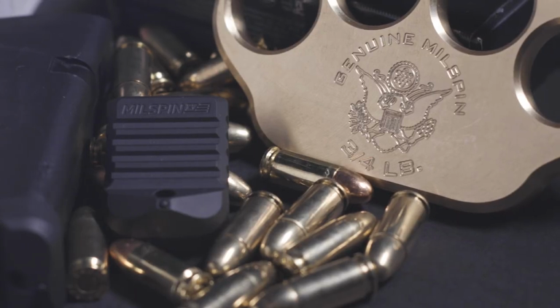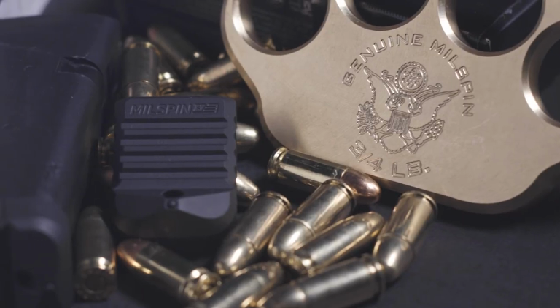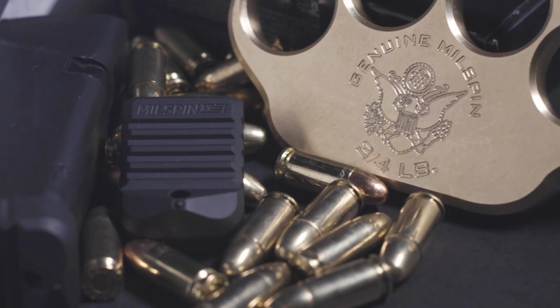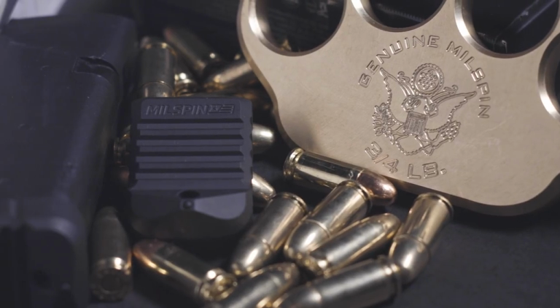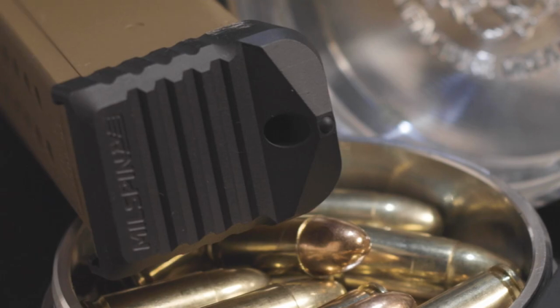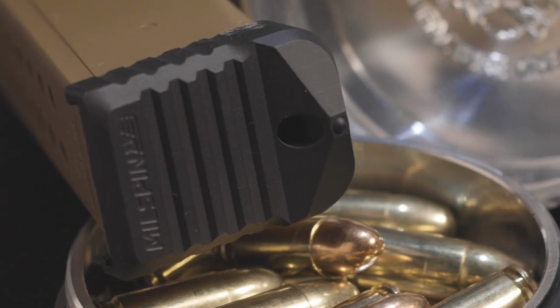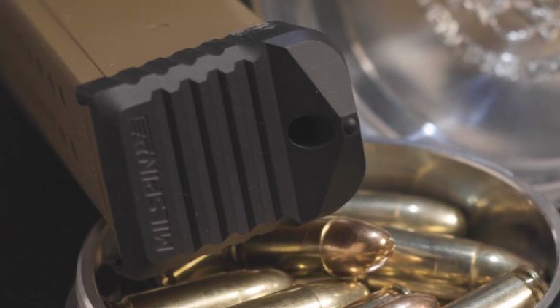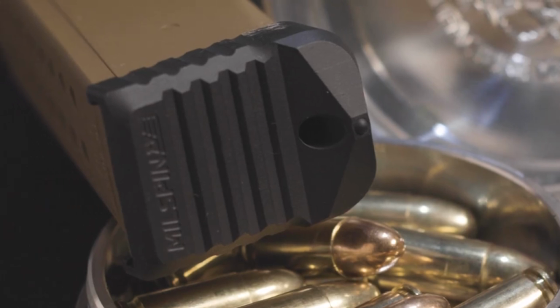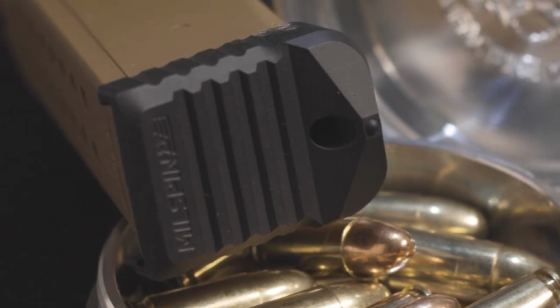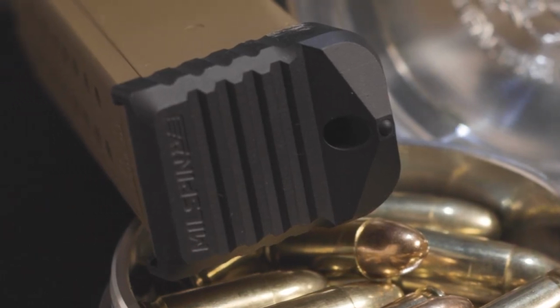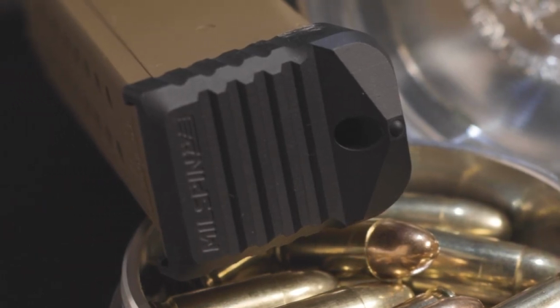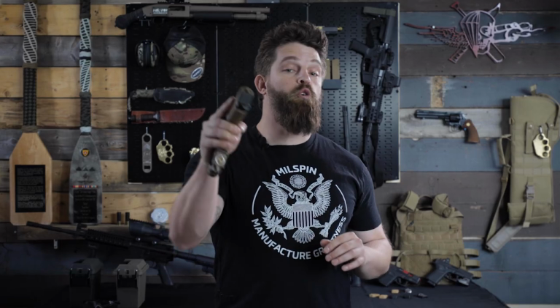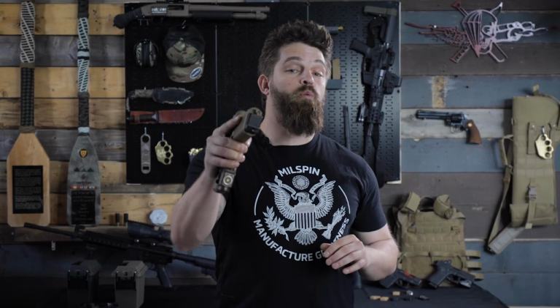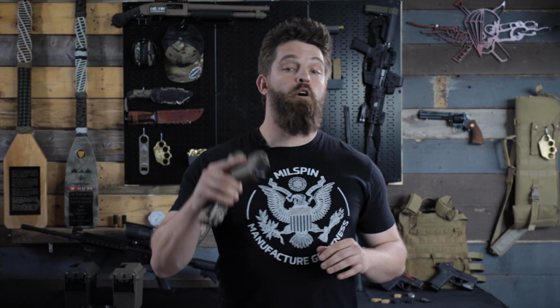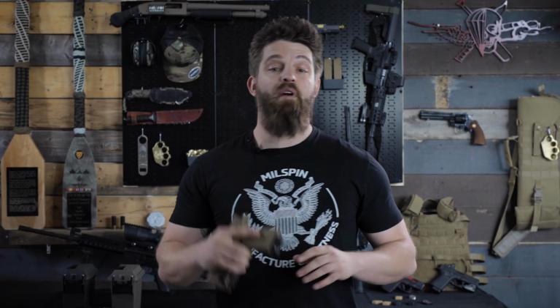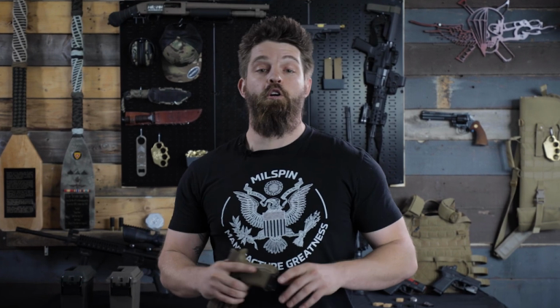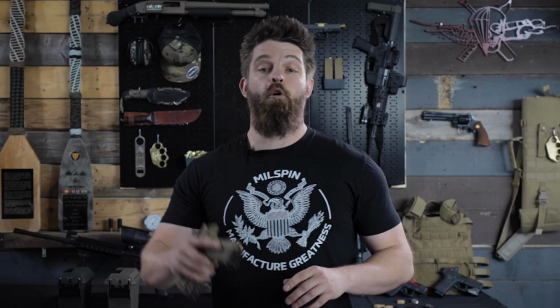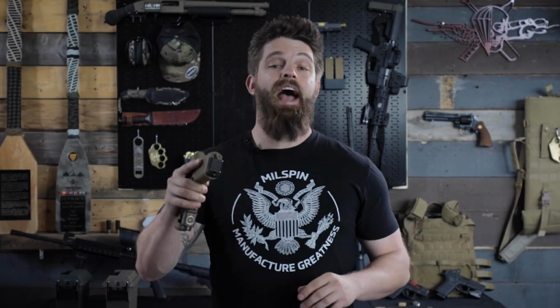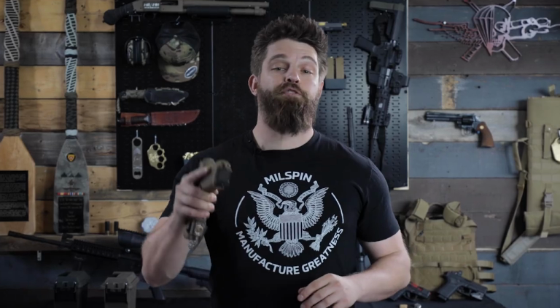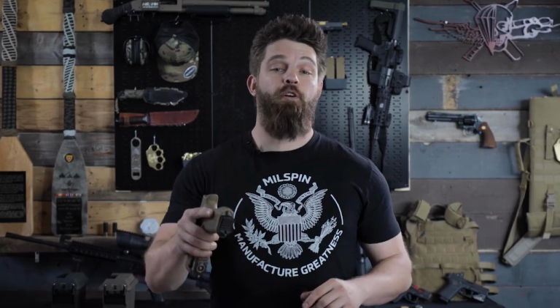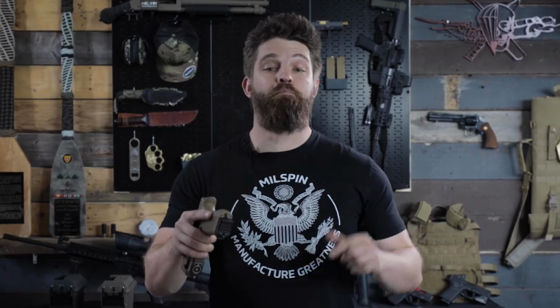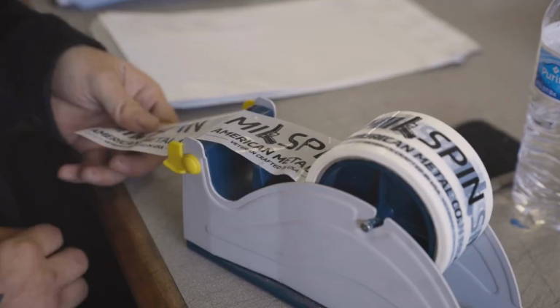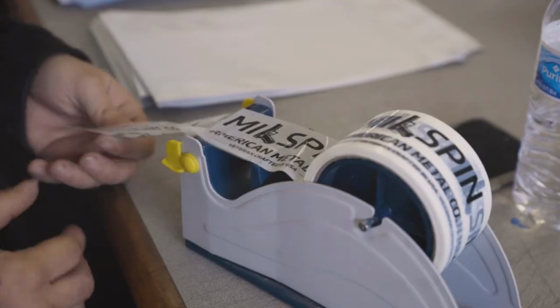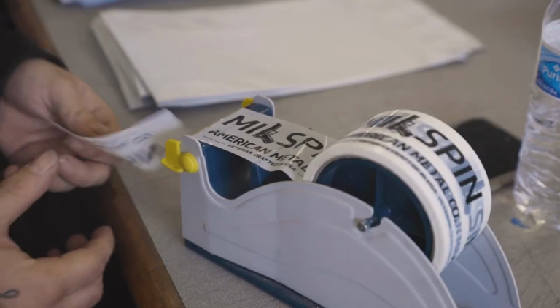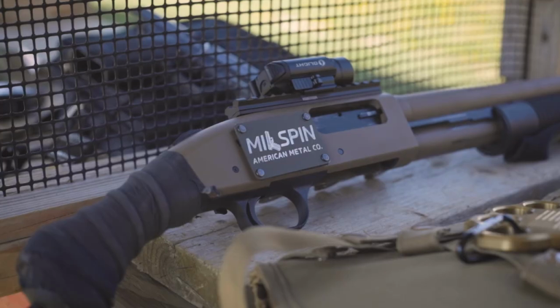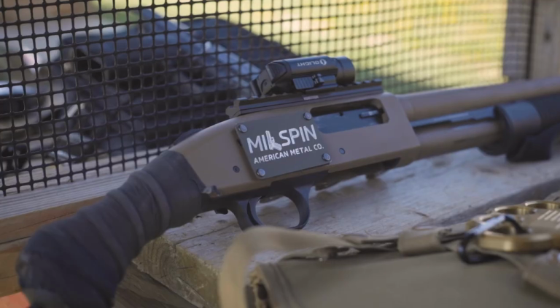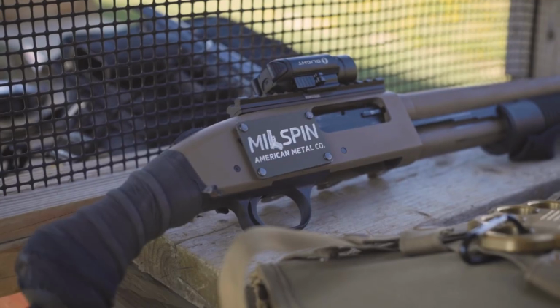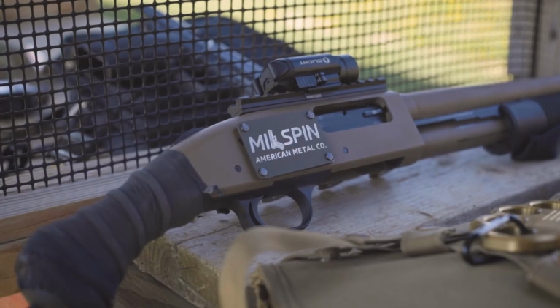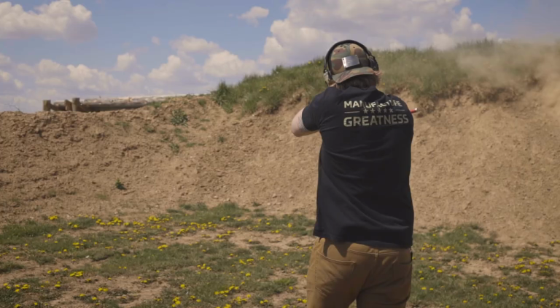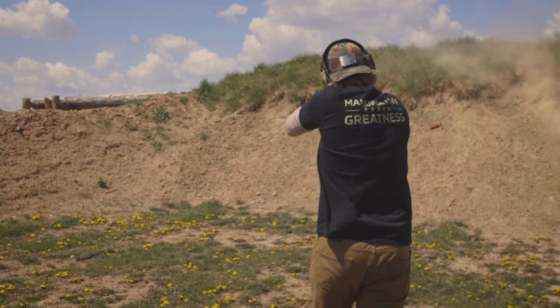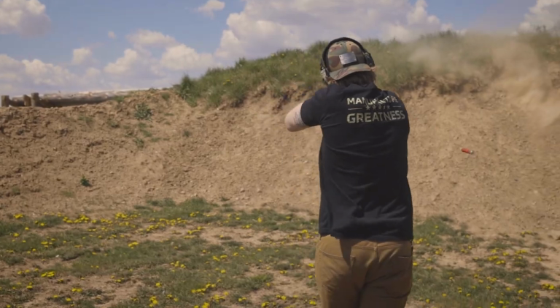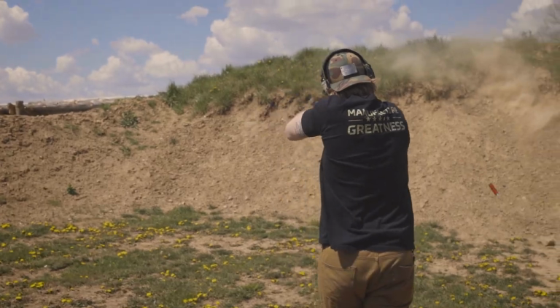Visit Millspin.com to secure your window breaker, or ask for us by name at your local gun store.